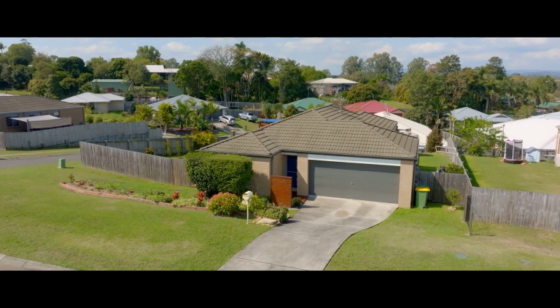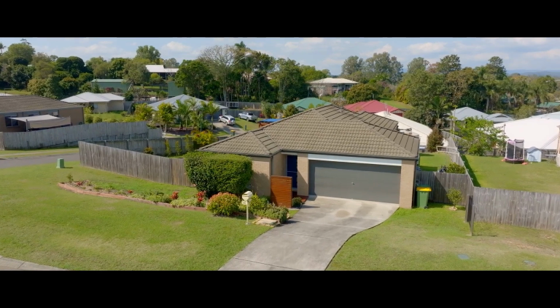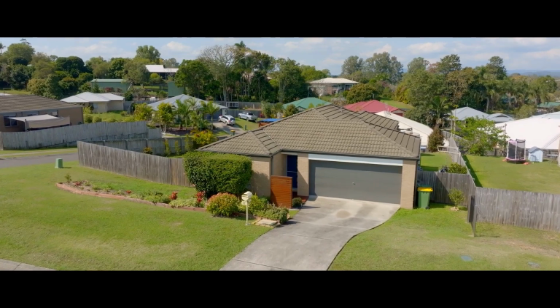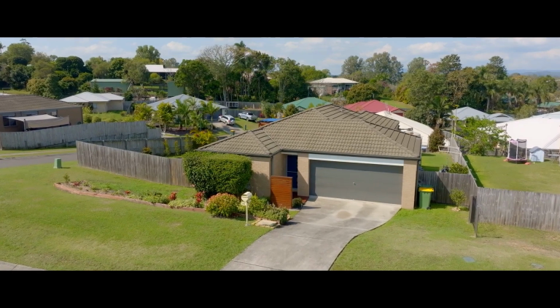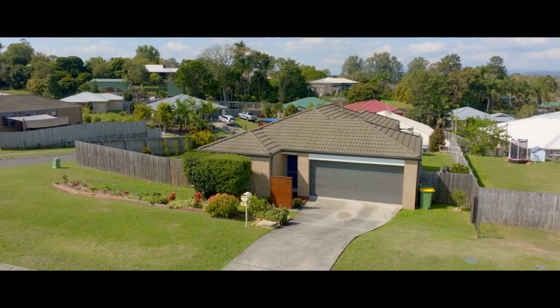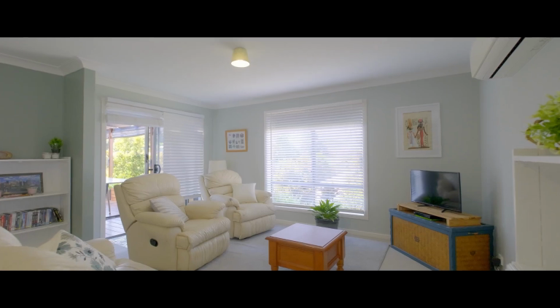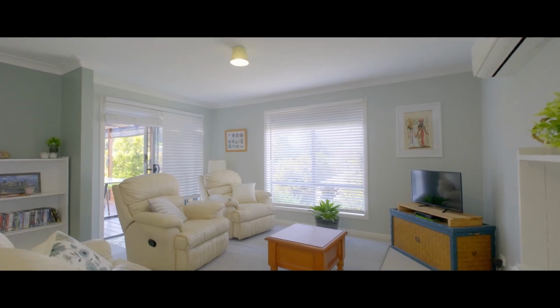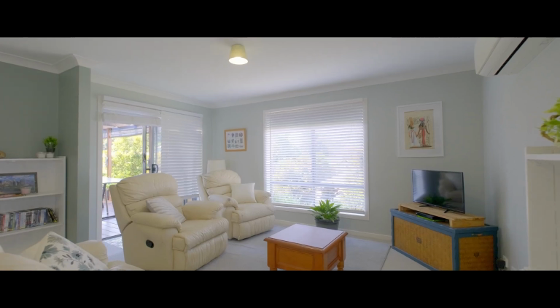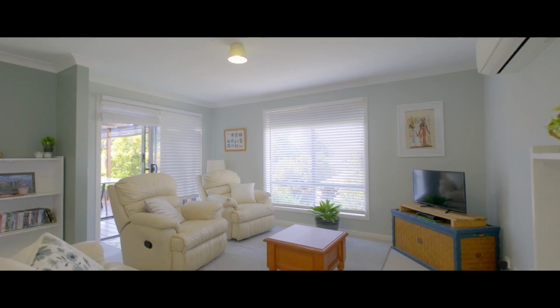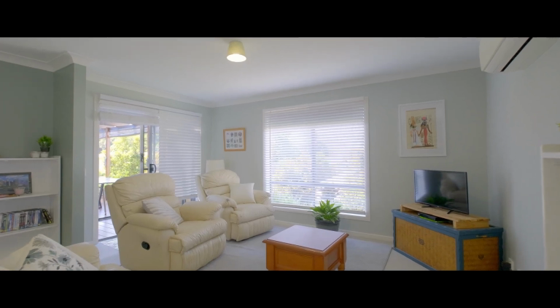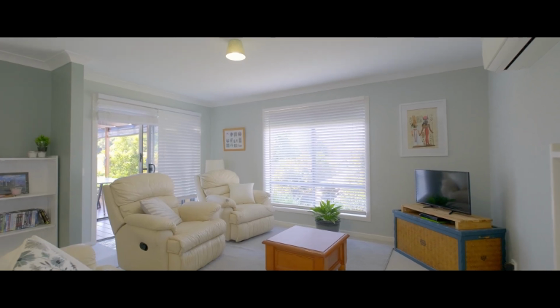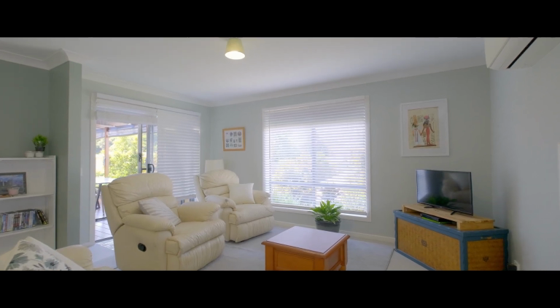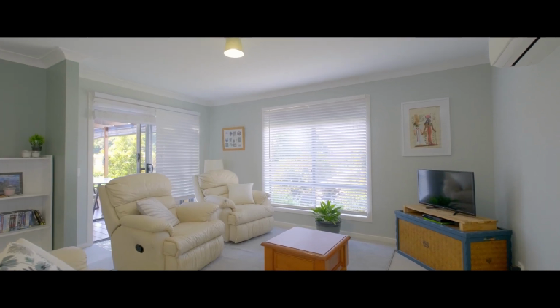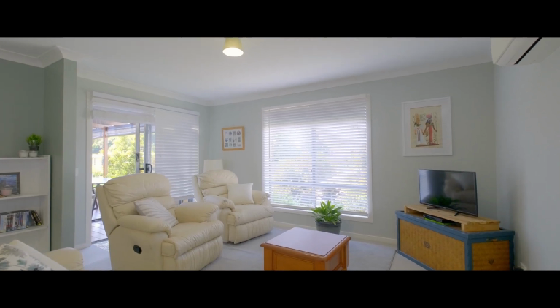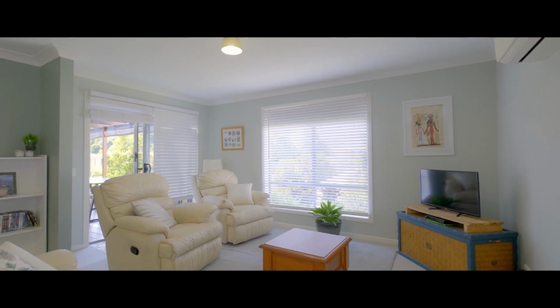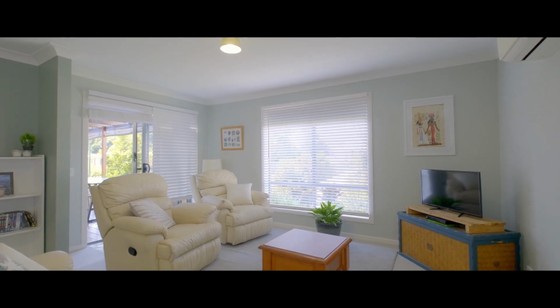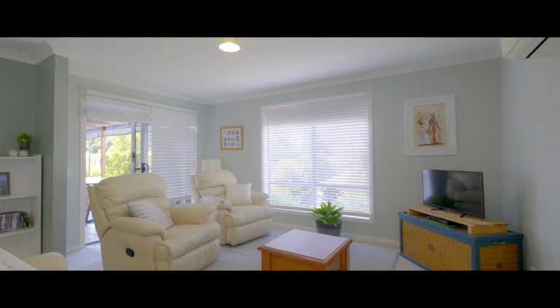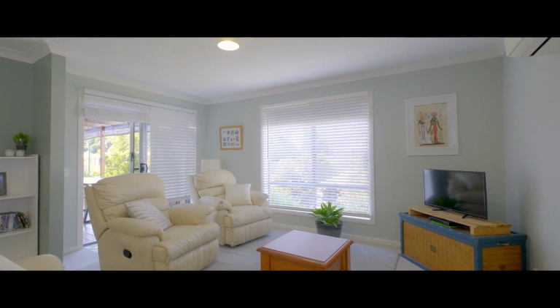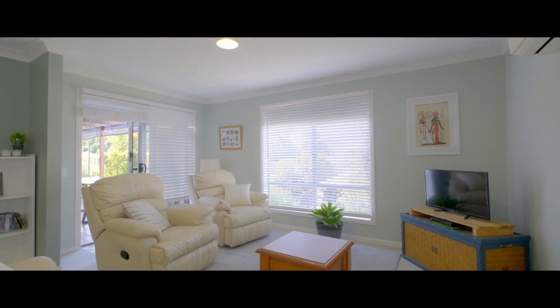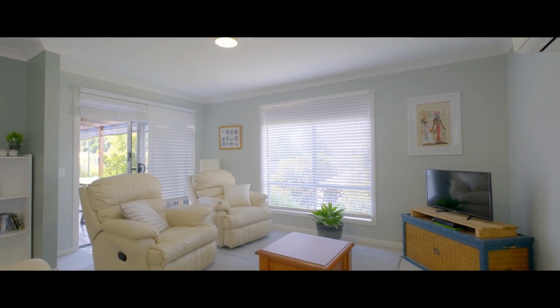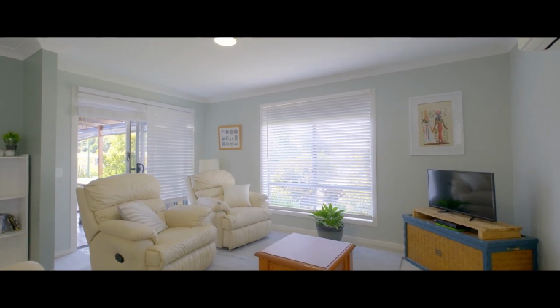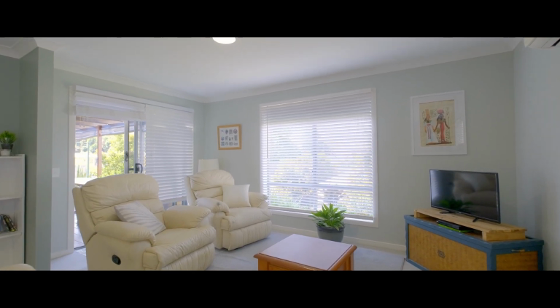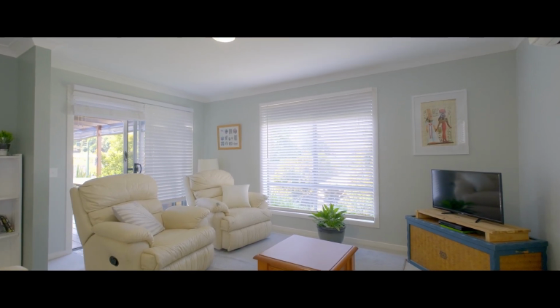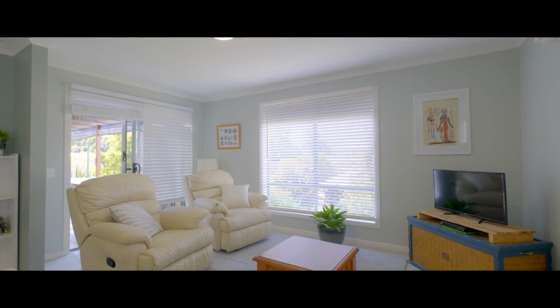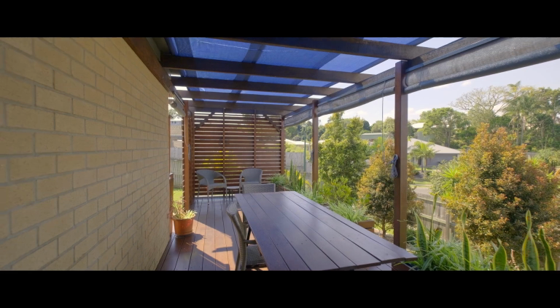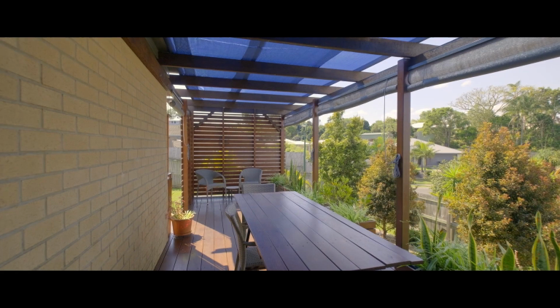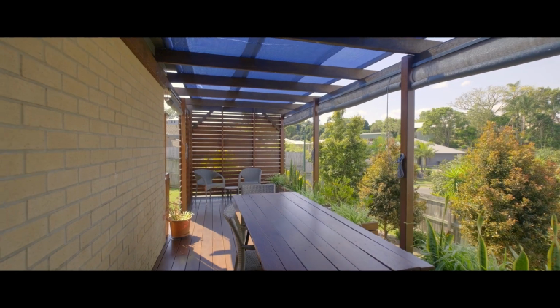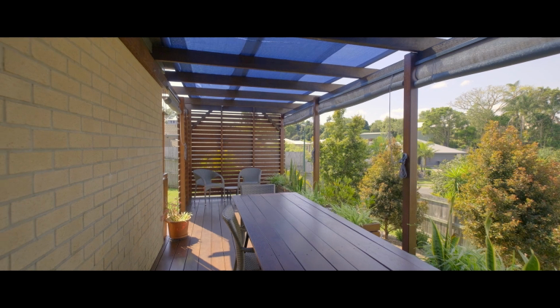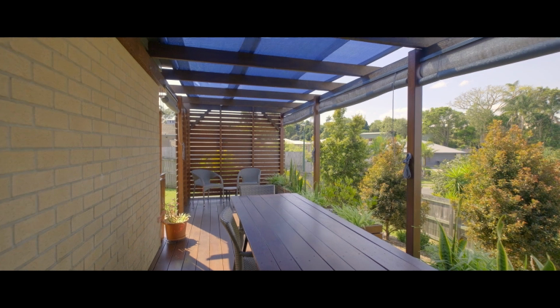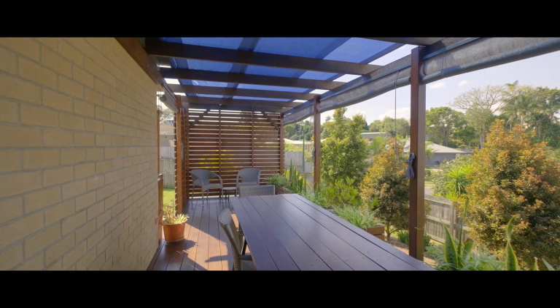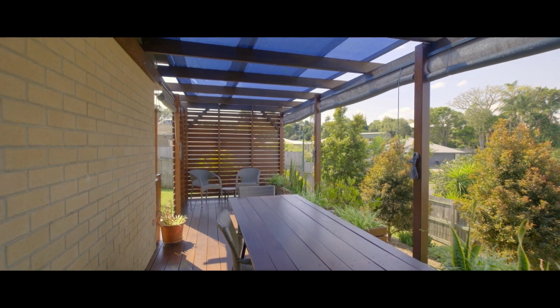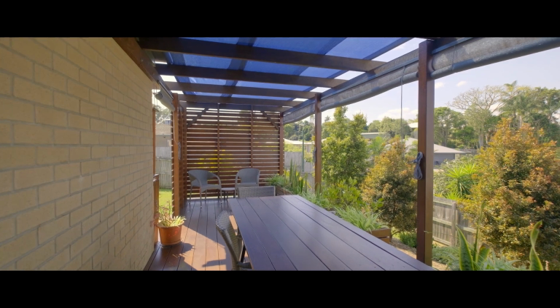This open-plan living room is air-conditioned, has gorgeous neutral colours and an easy flow to the large entertaining deck.